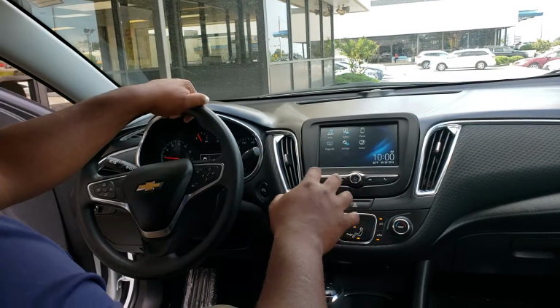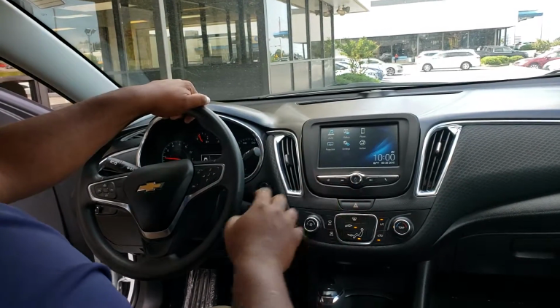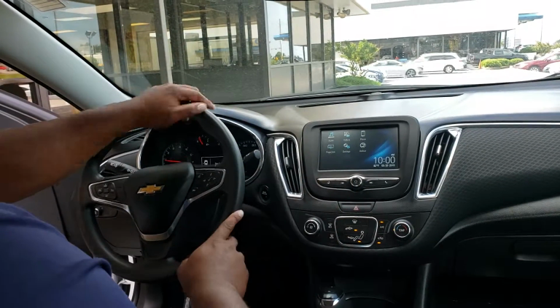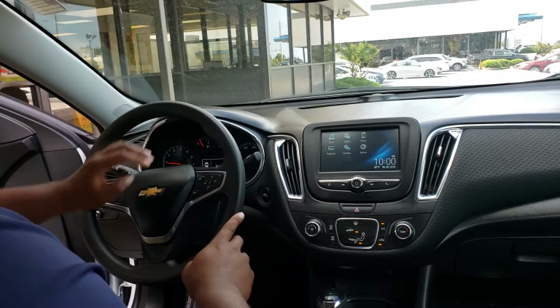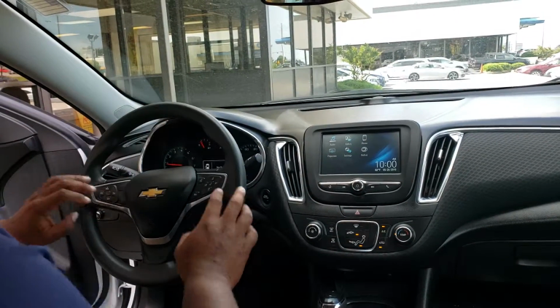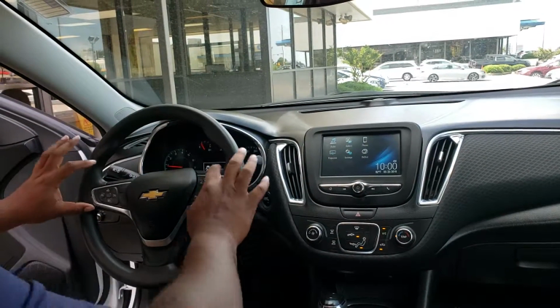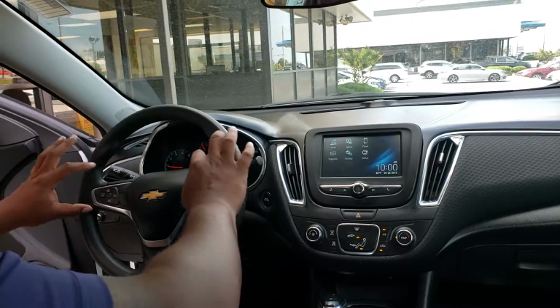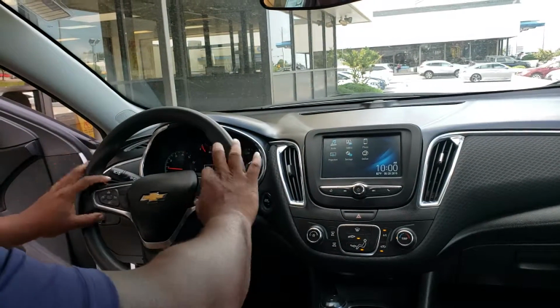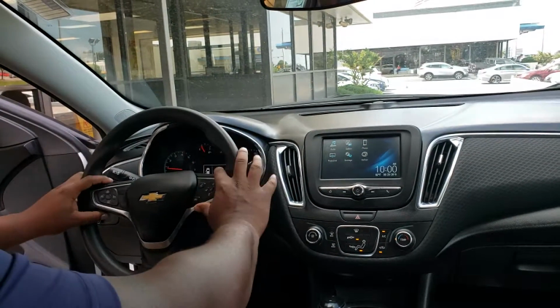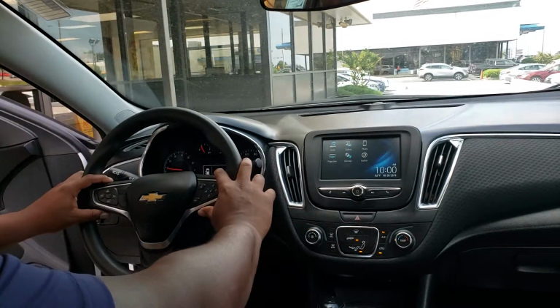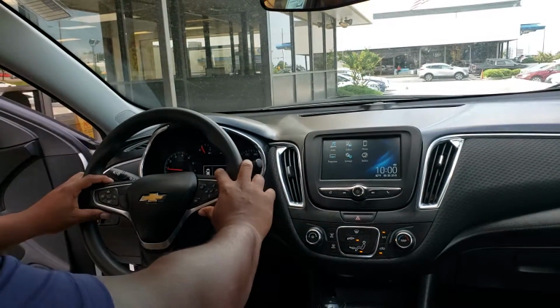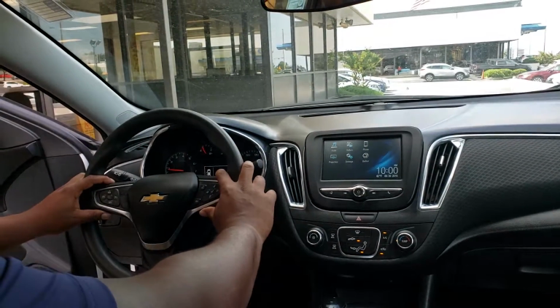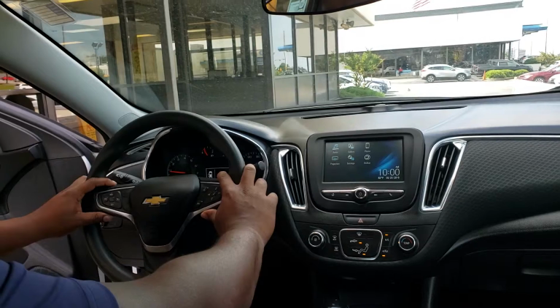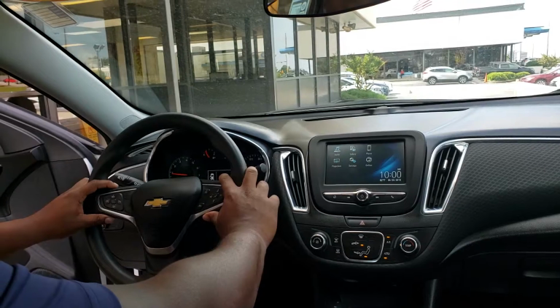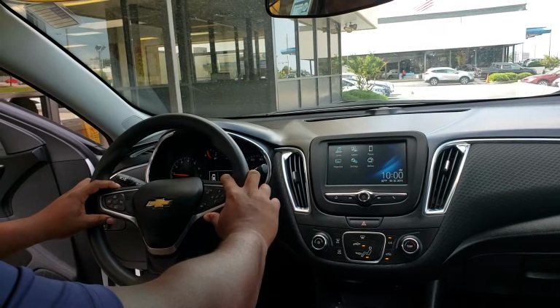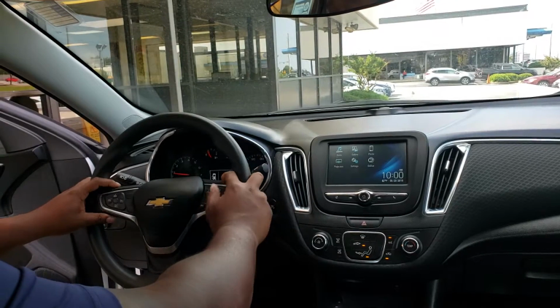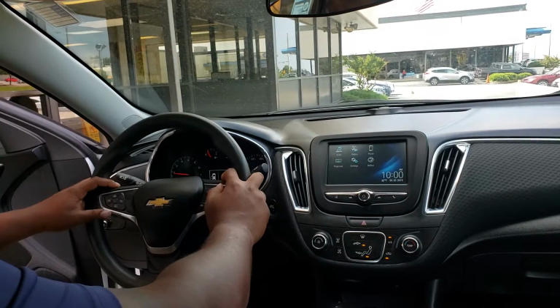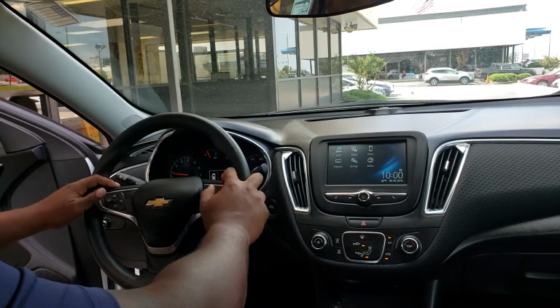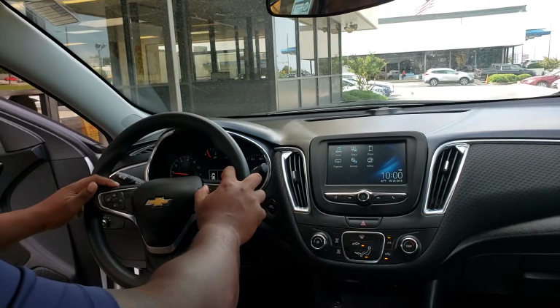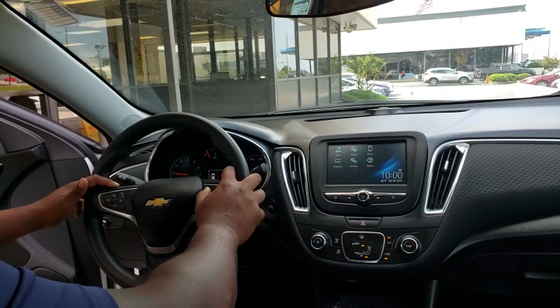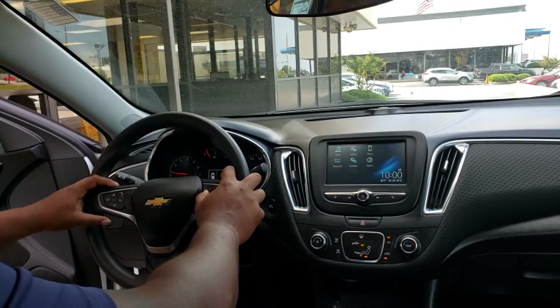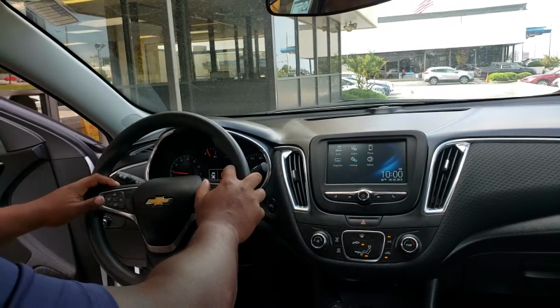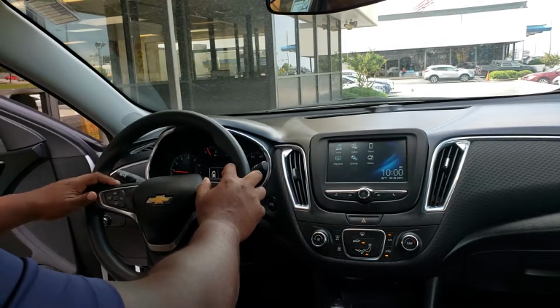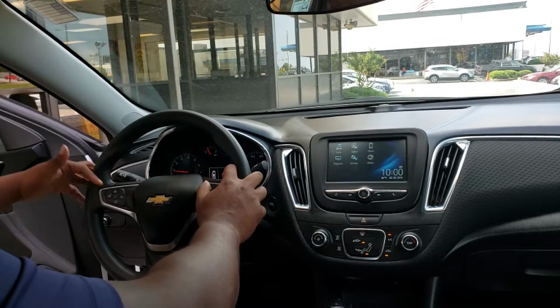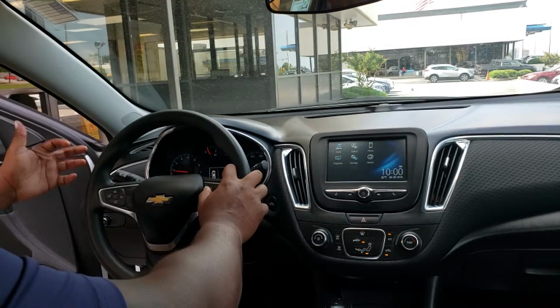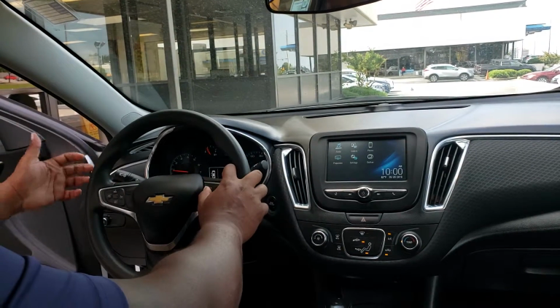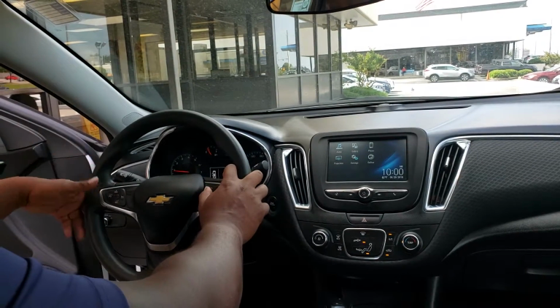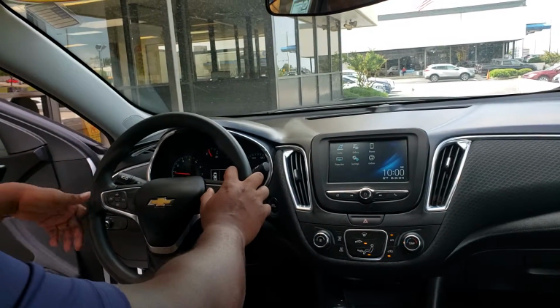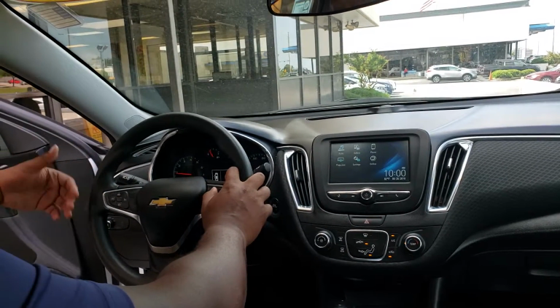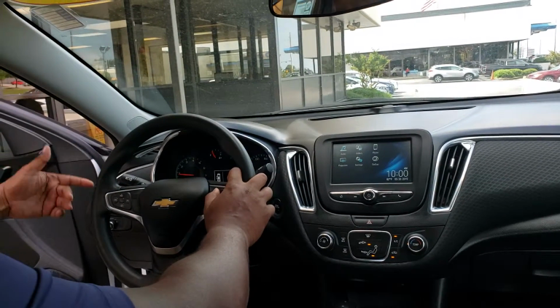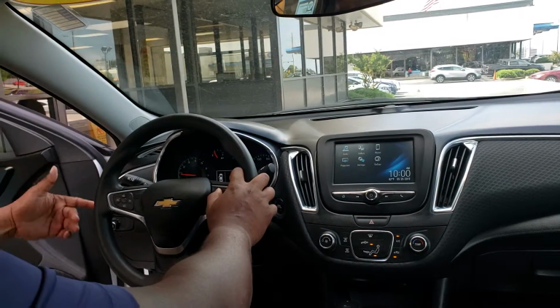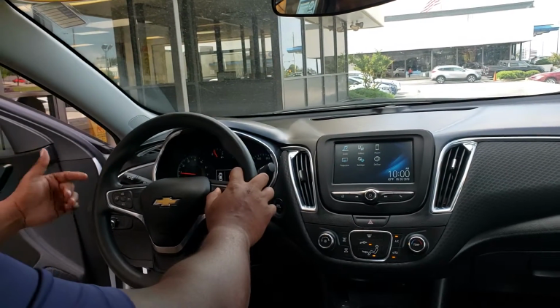On top of that, it's got nice hands-free controls here, so you can adjust your volume. You can set speed dials and voice tags.